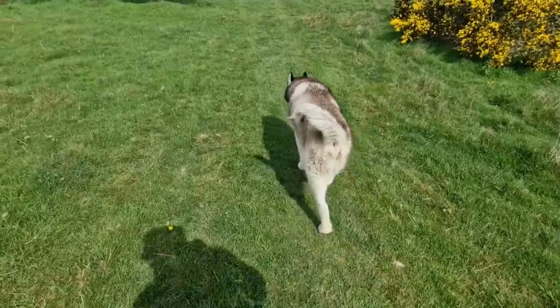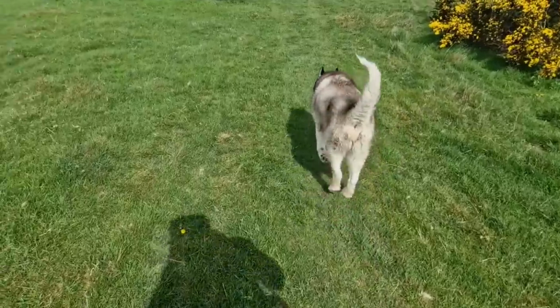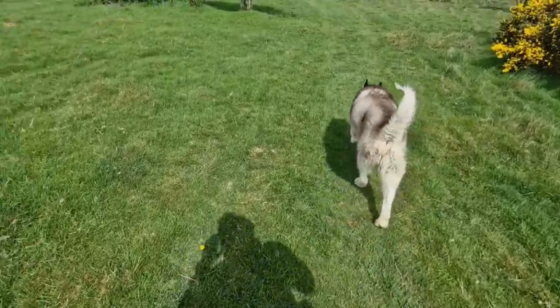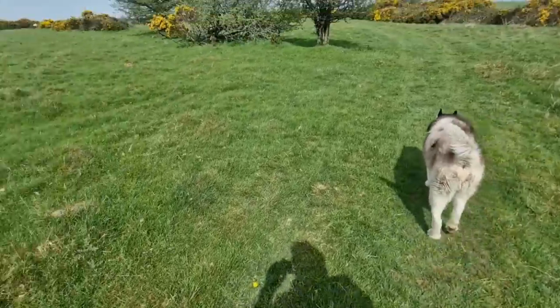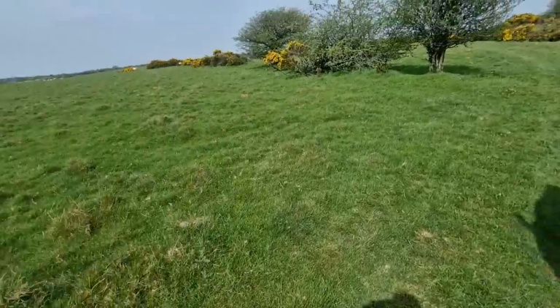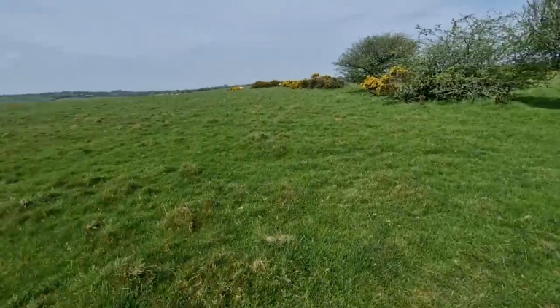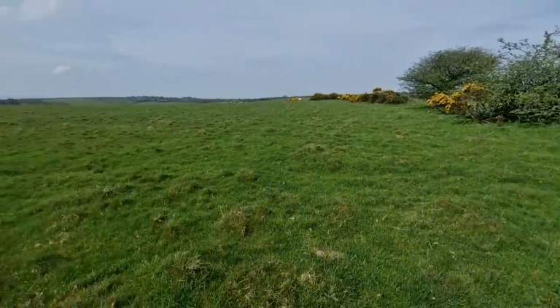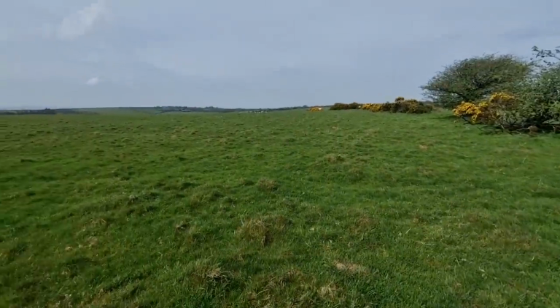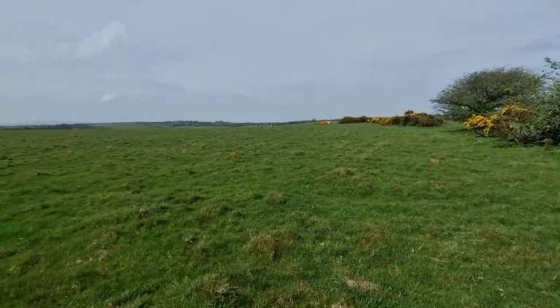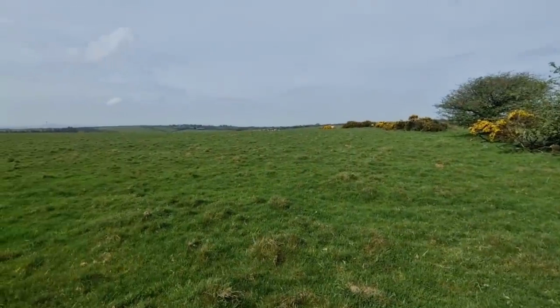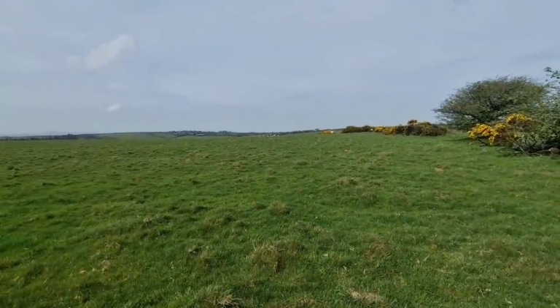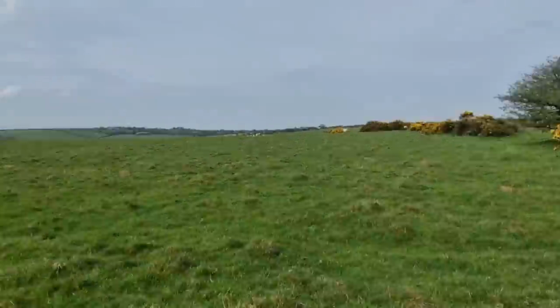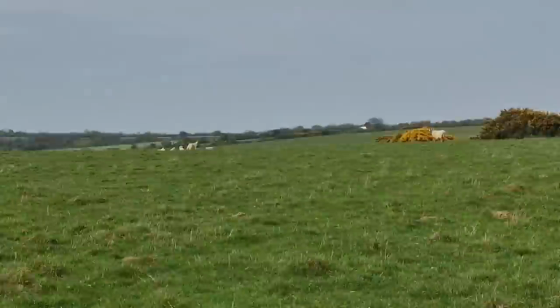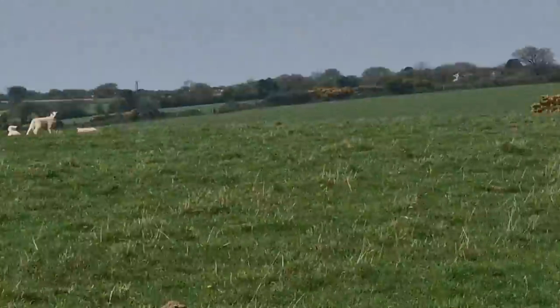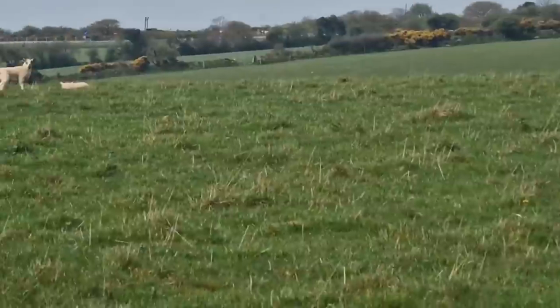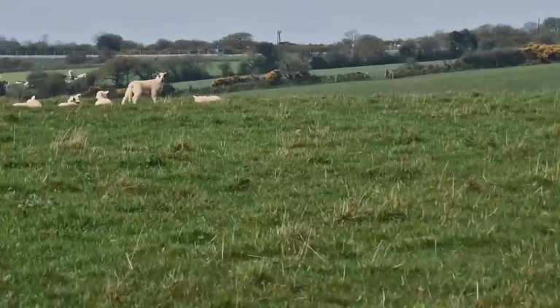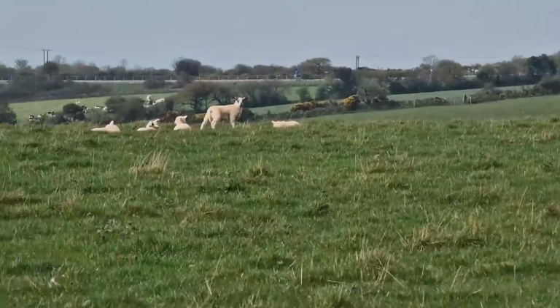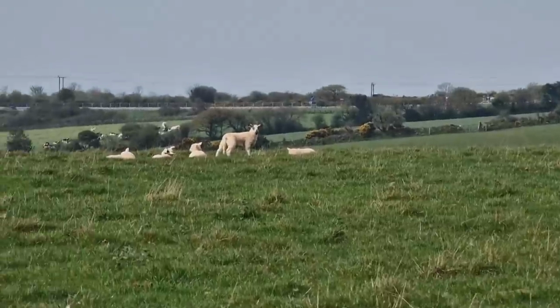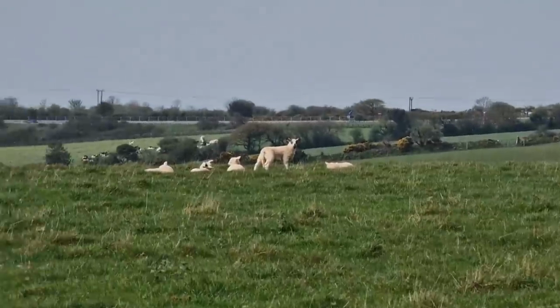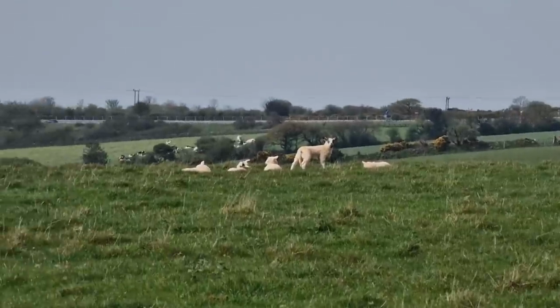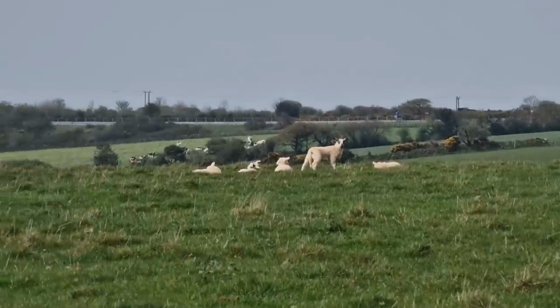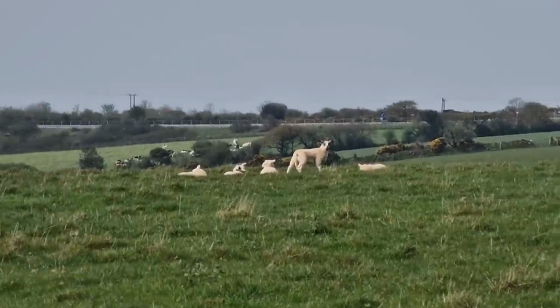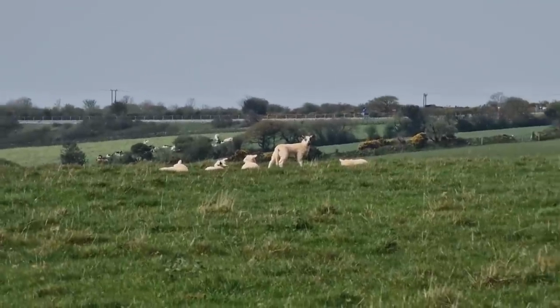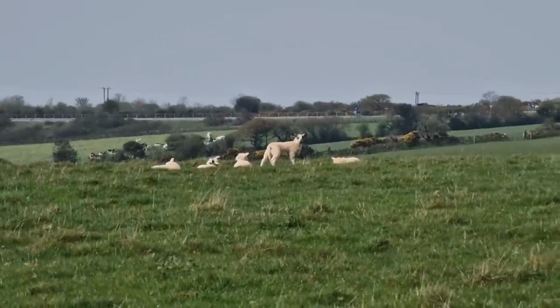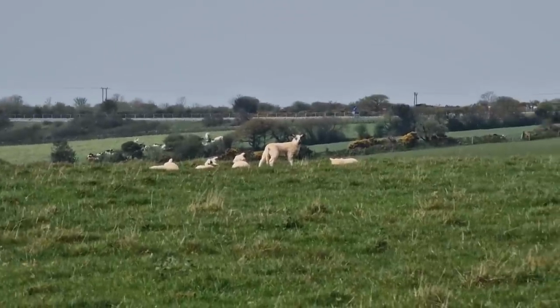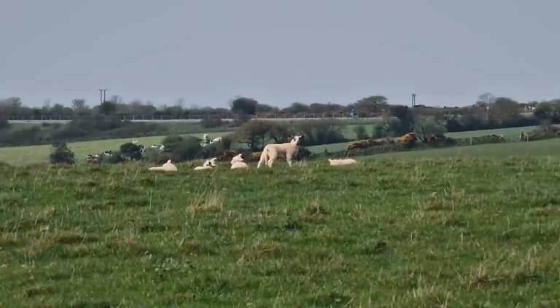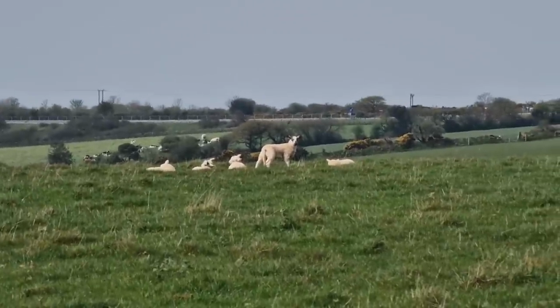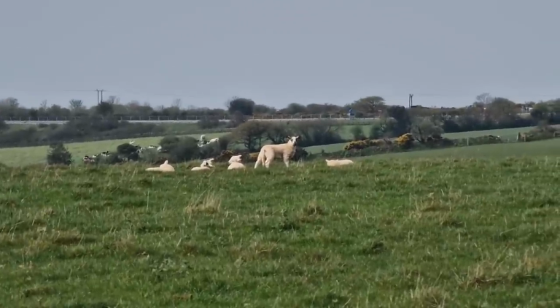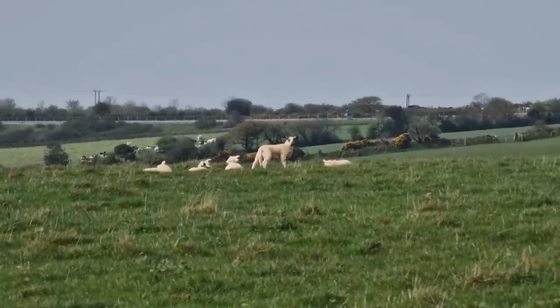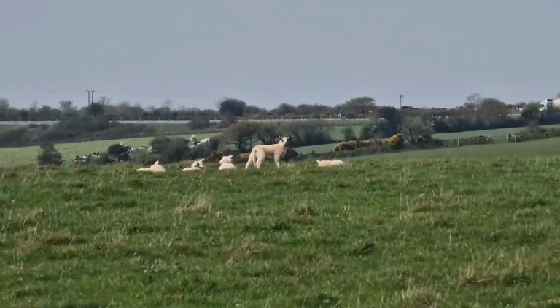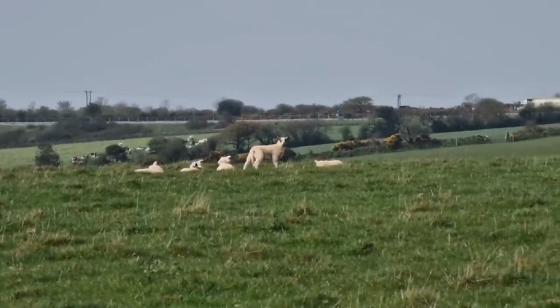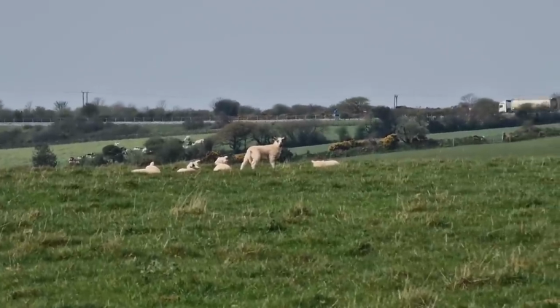Look at the cute baby lambs! How cute is that!